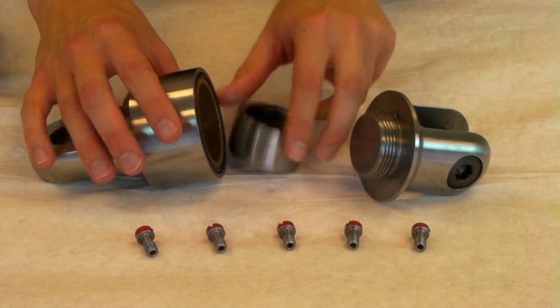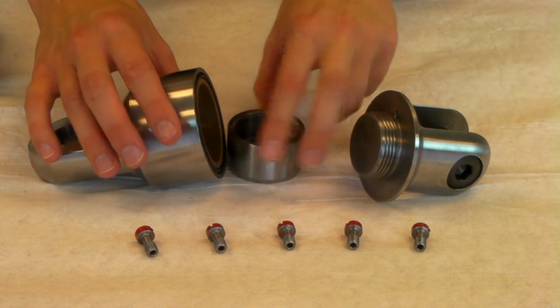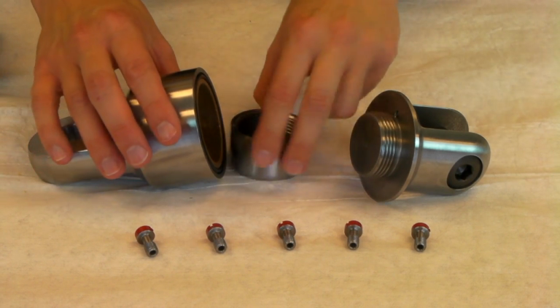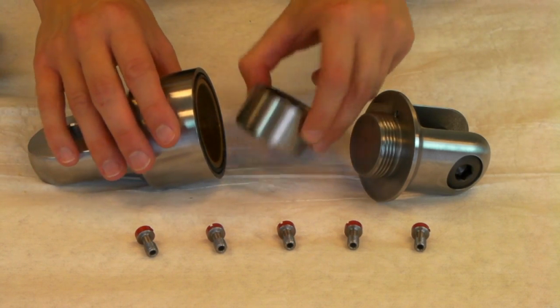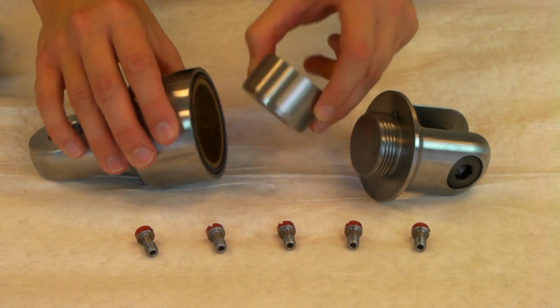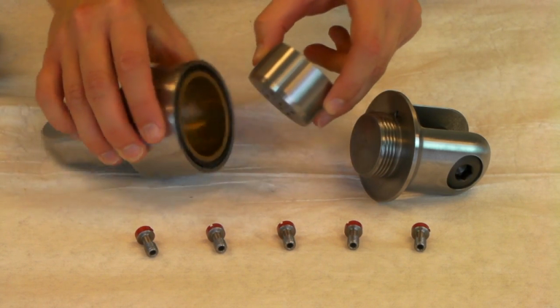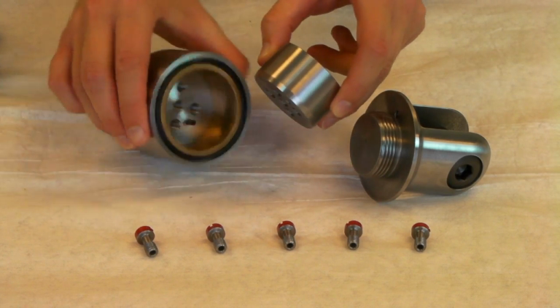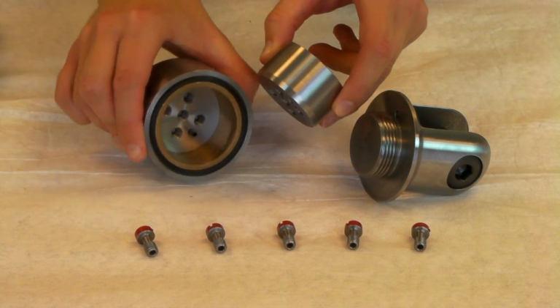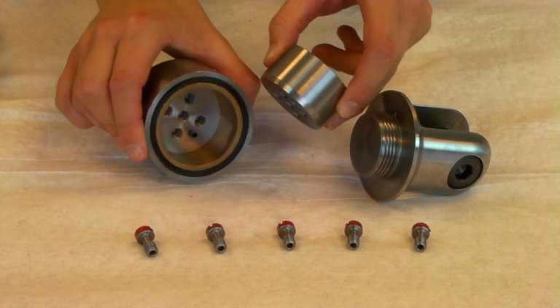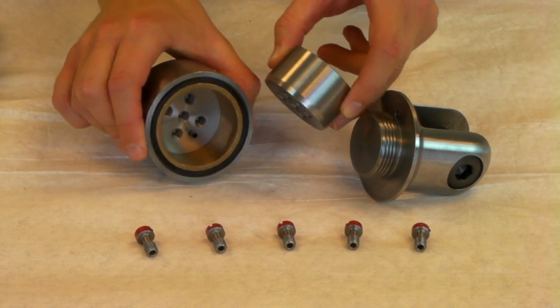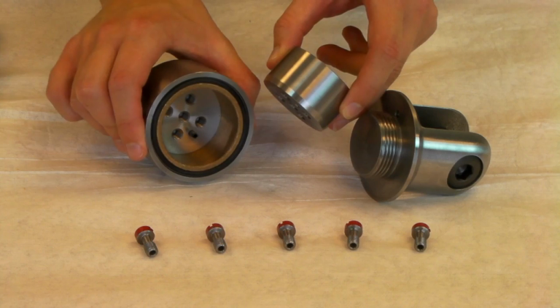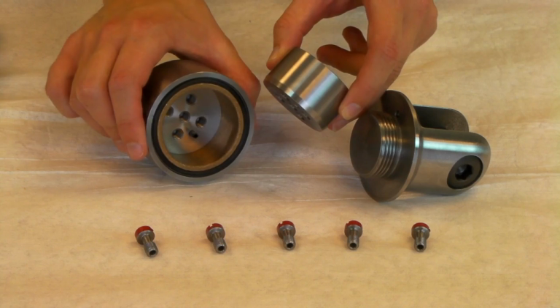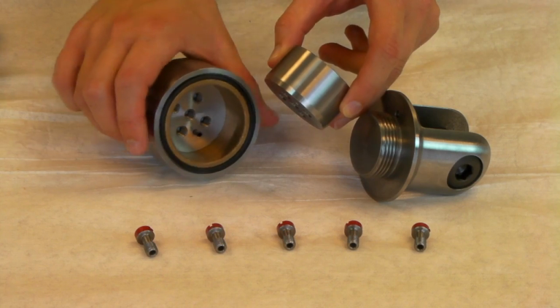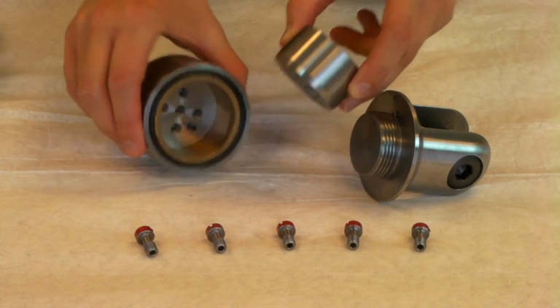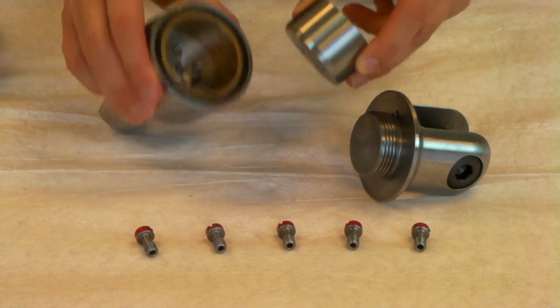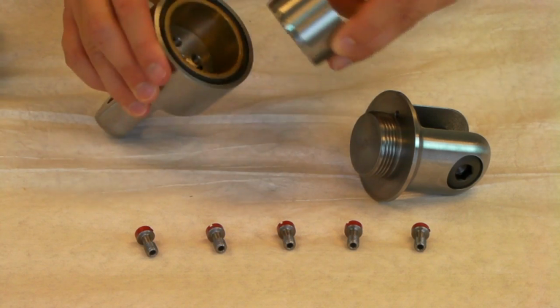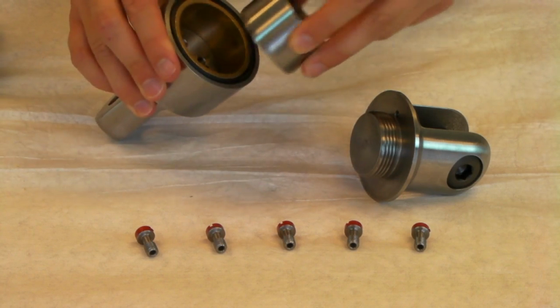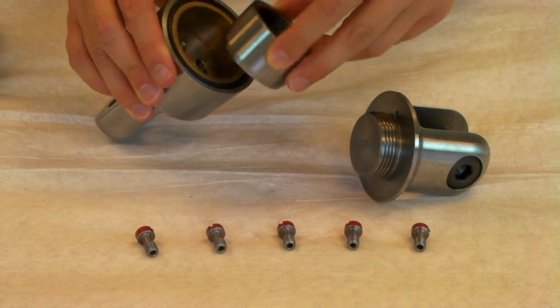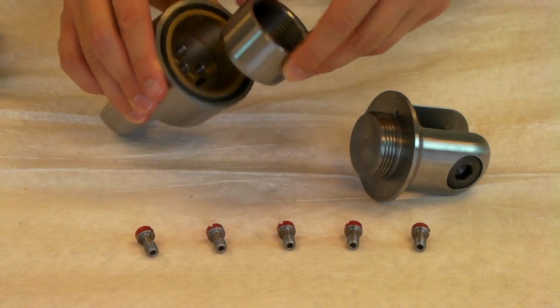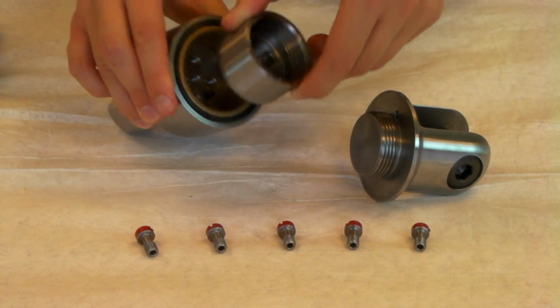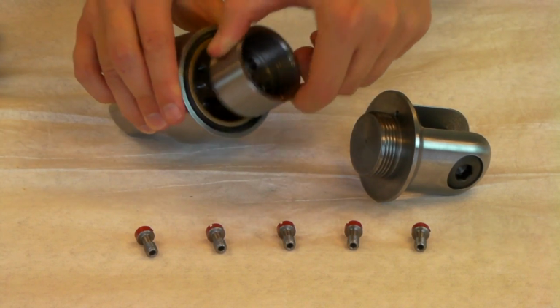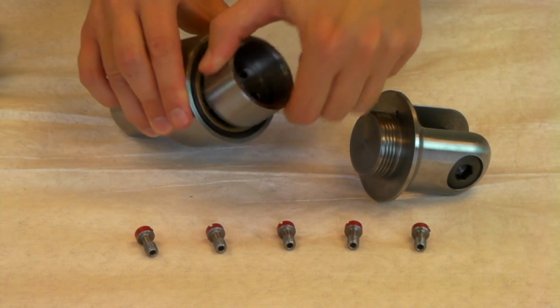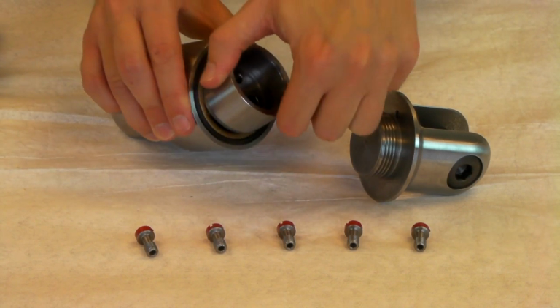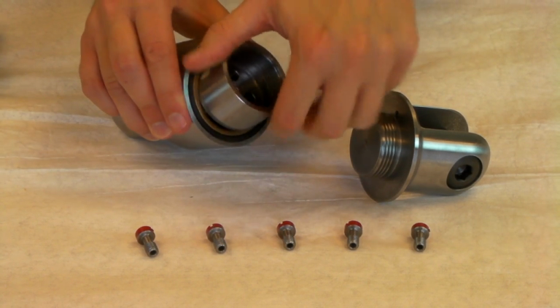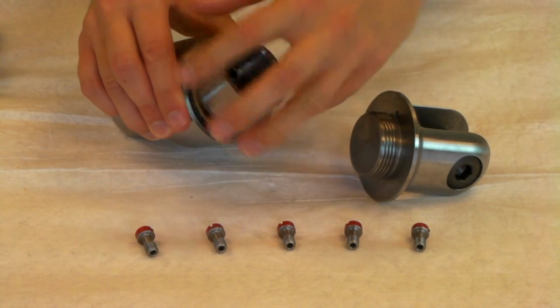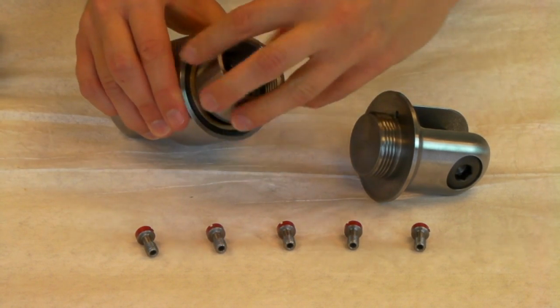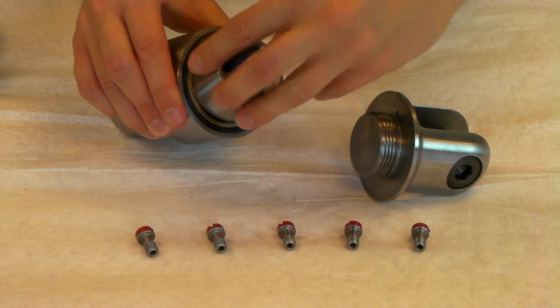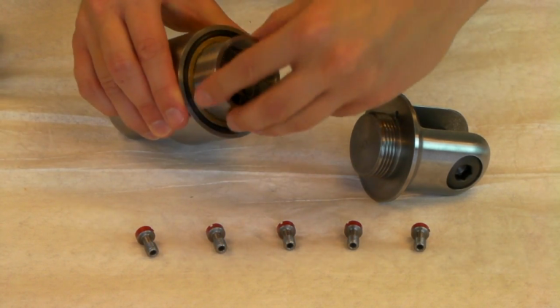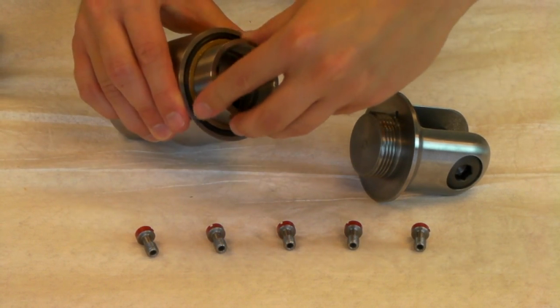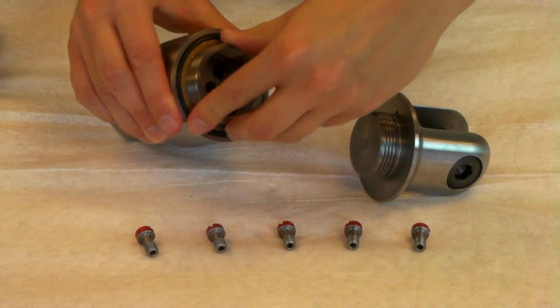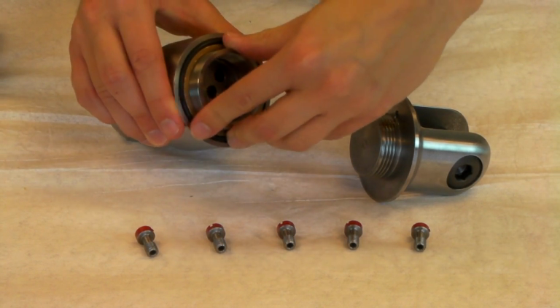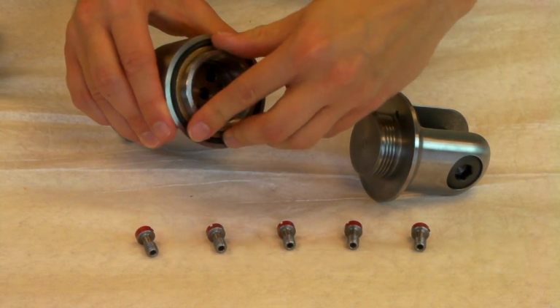Insert the pin chamber into the body, locating the alignment pin into the small drilled hole.